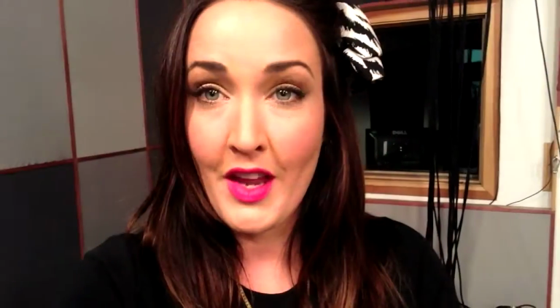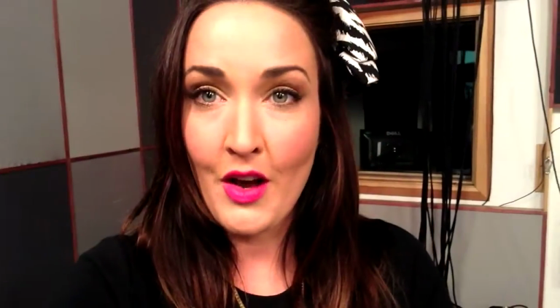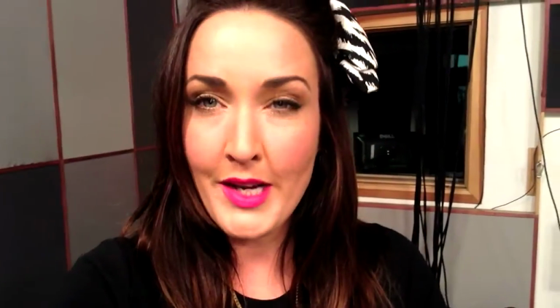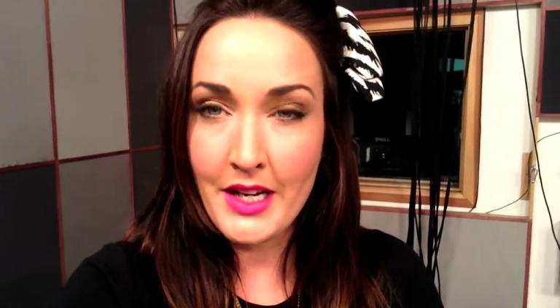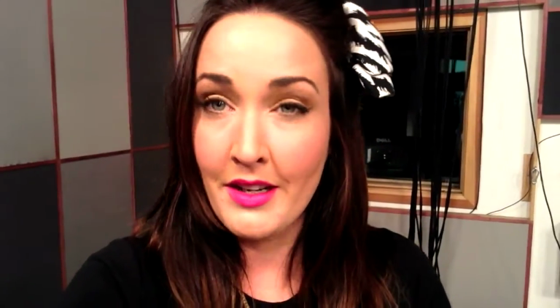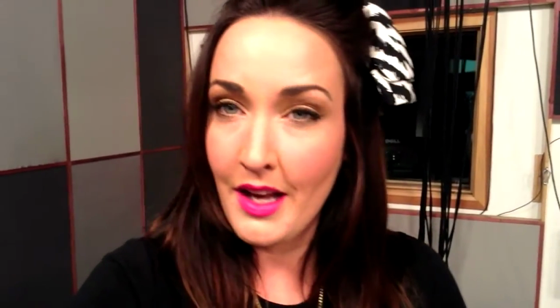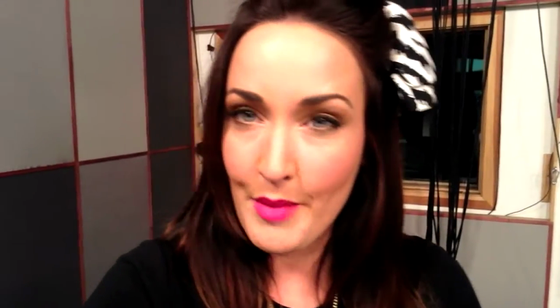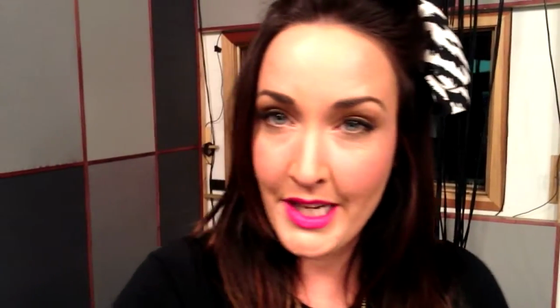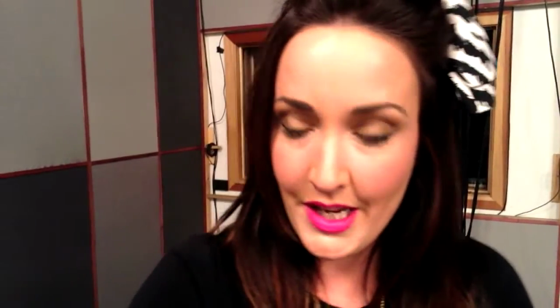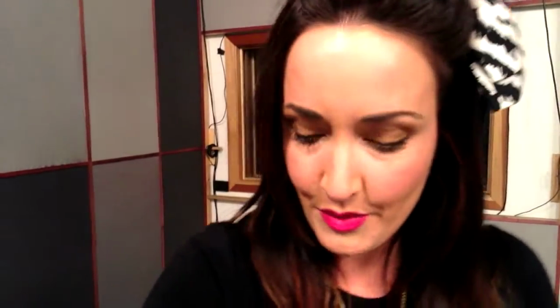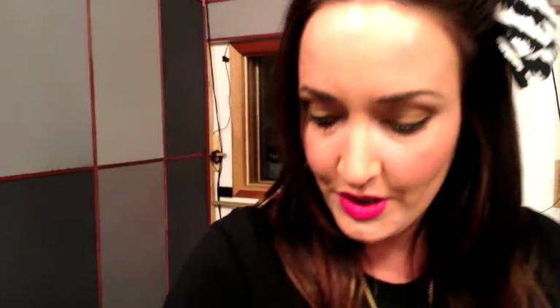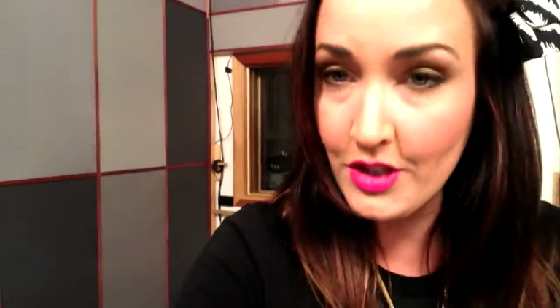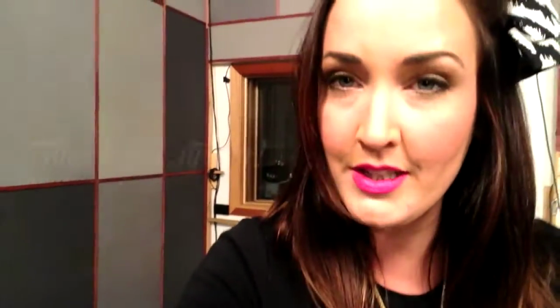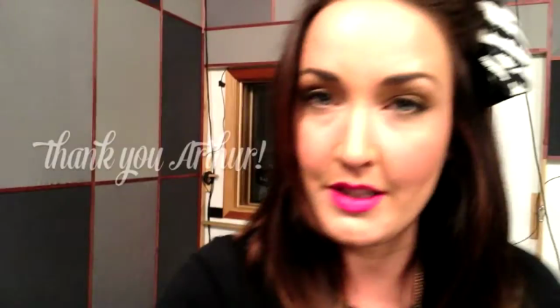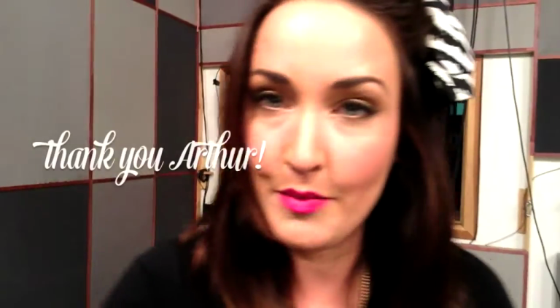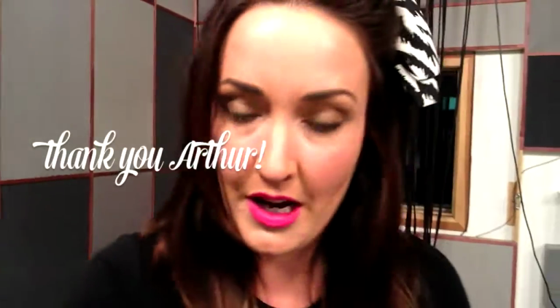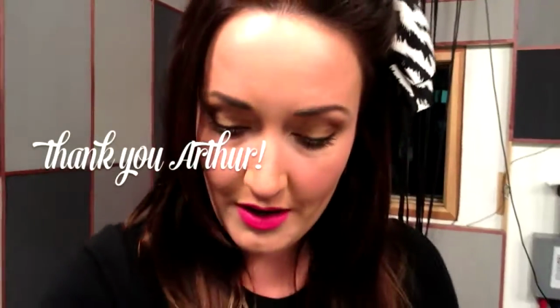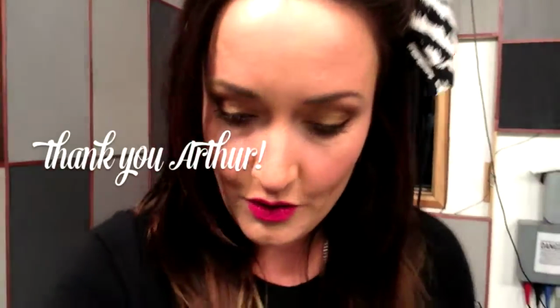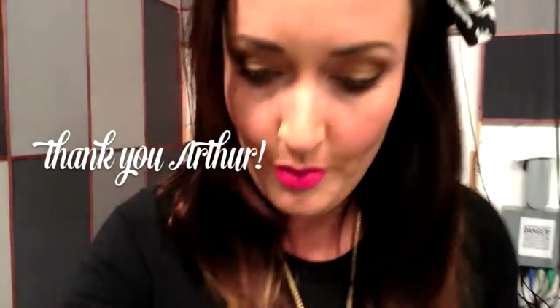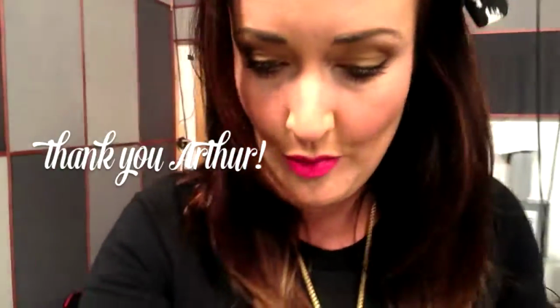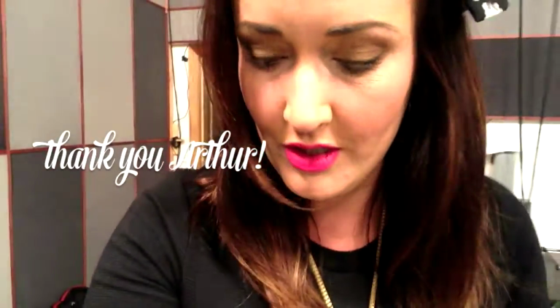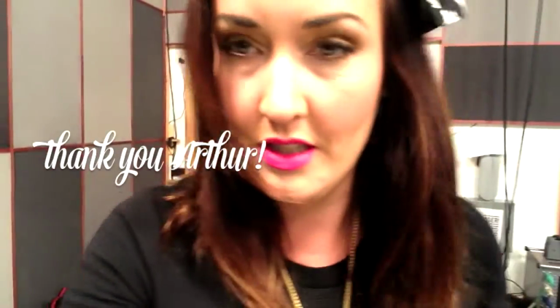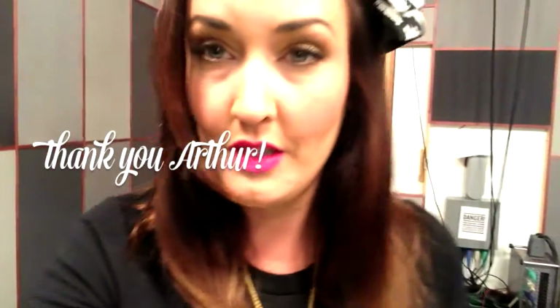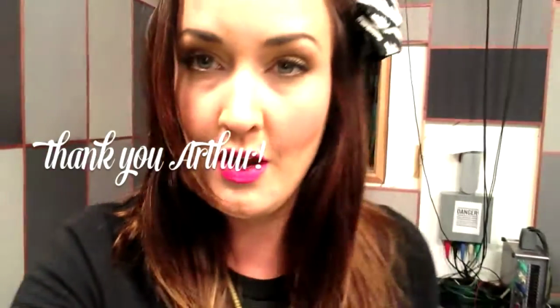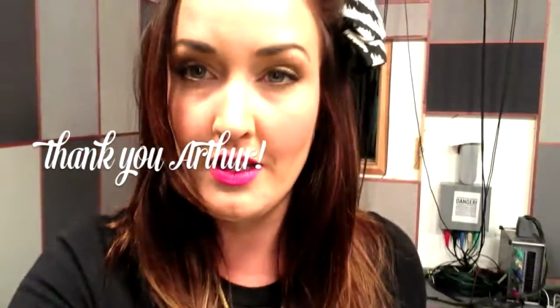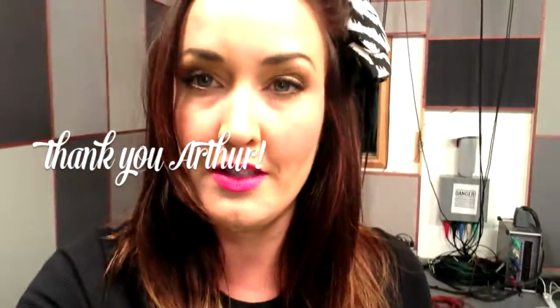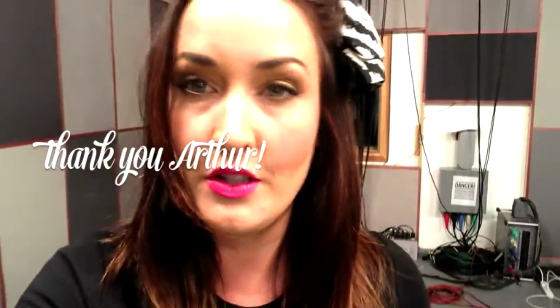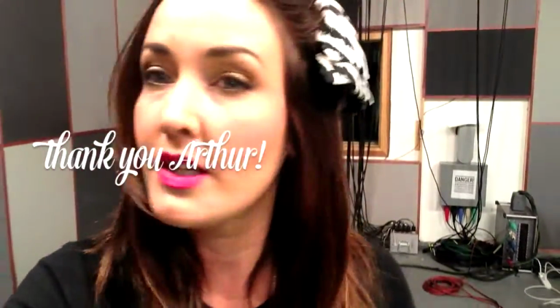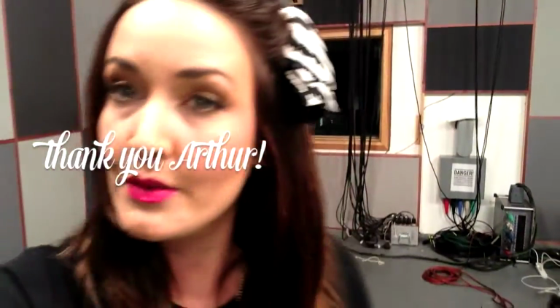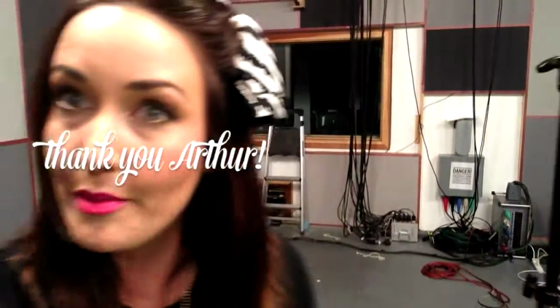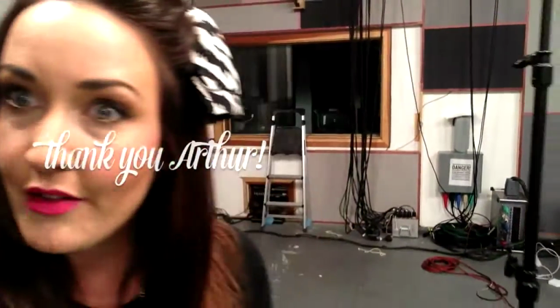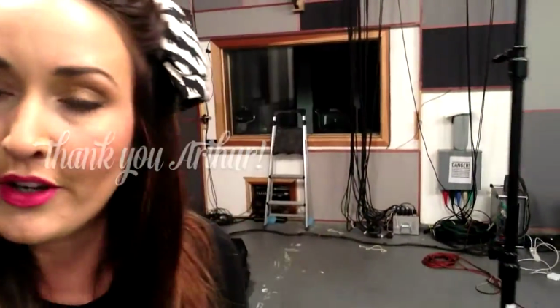Oh my god! My study cam was just adjusted by crew members here and now I can talk to you without swaying back and forth.